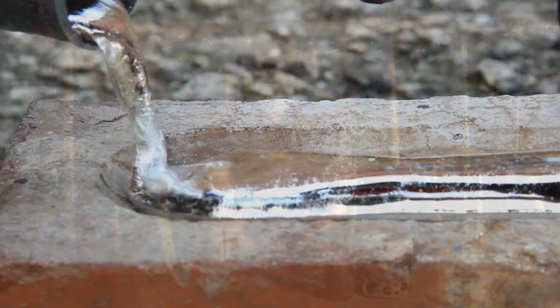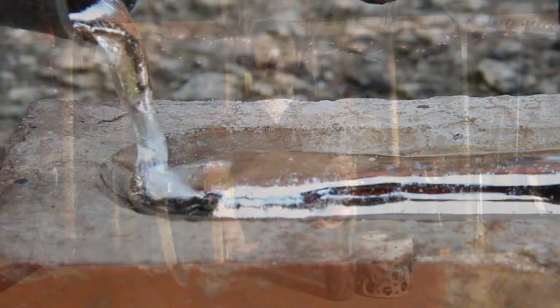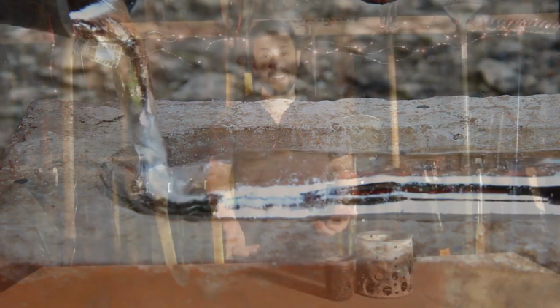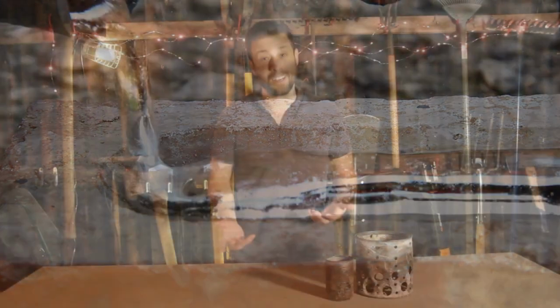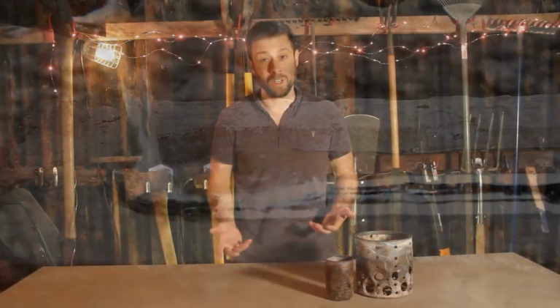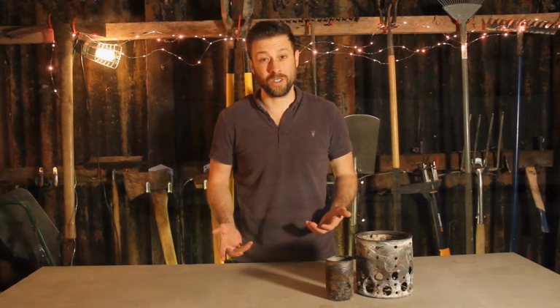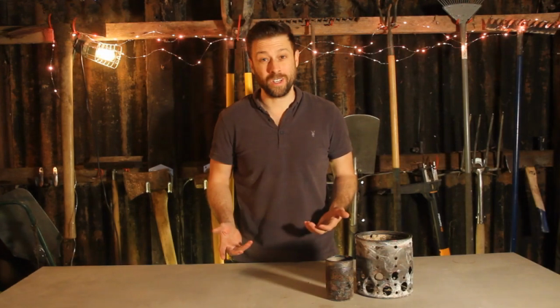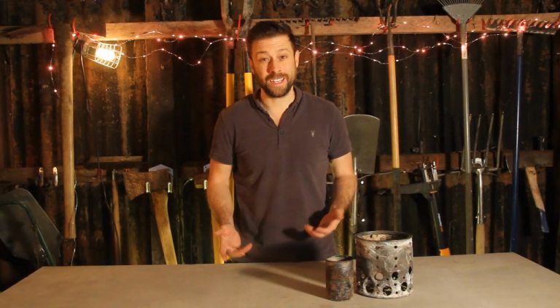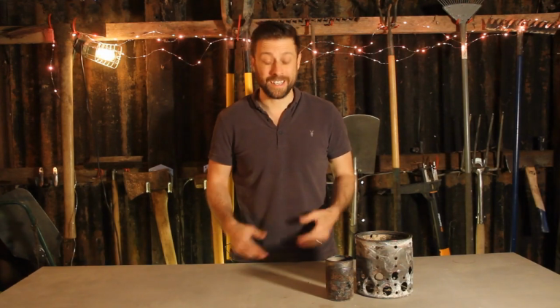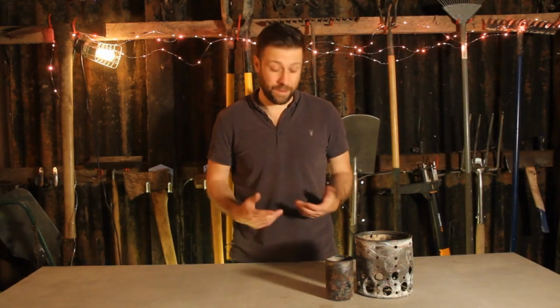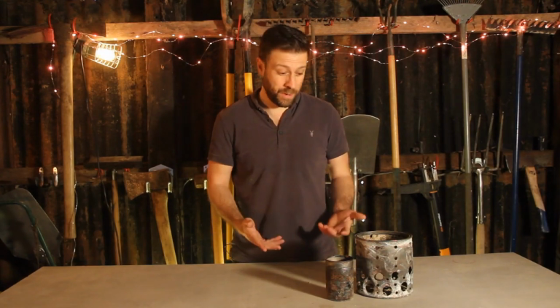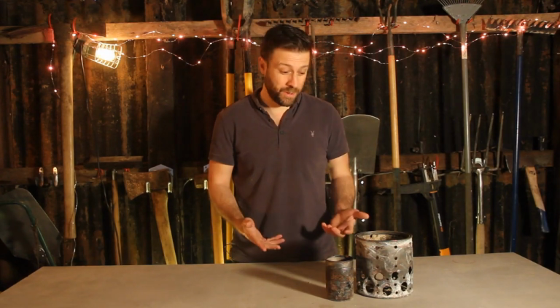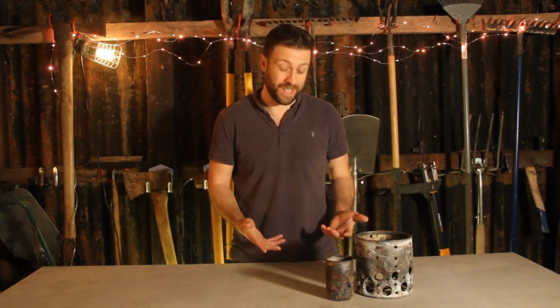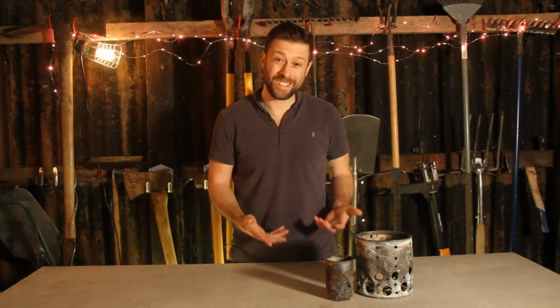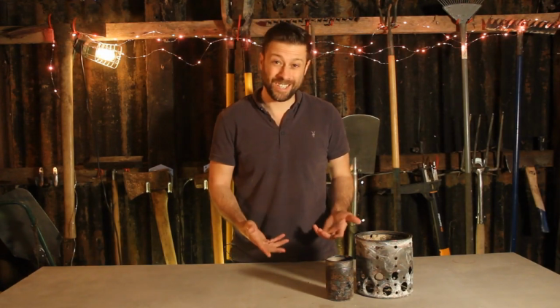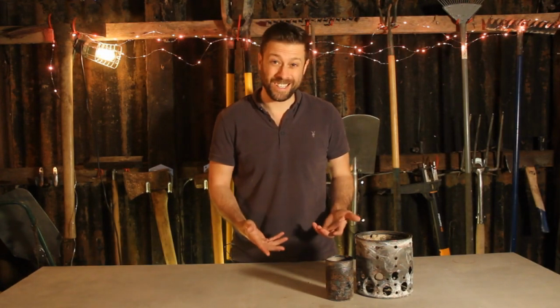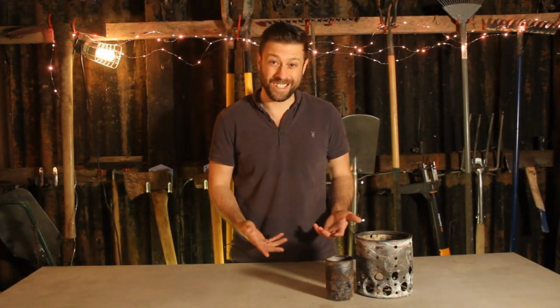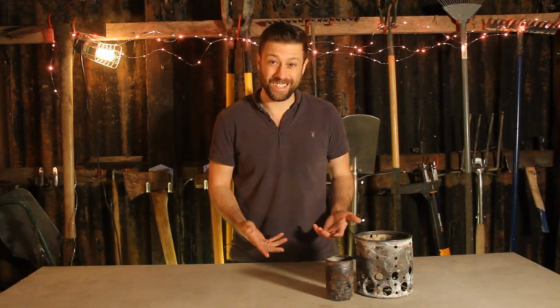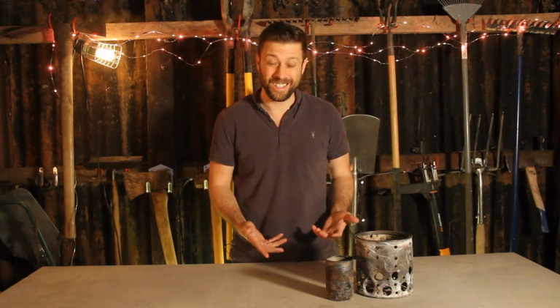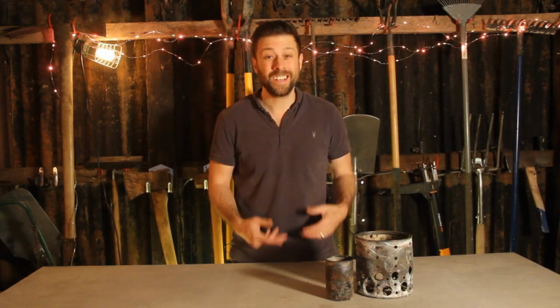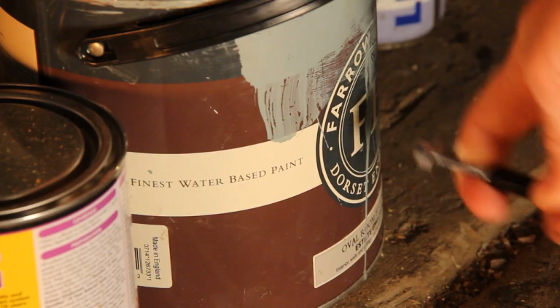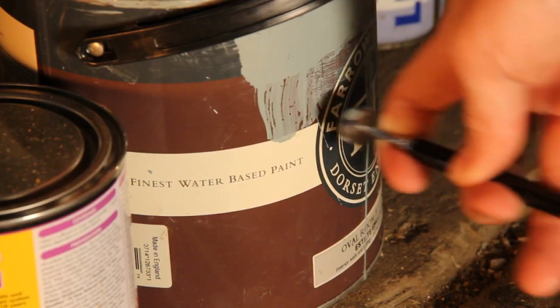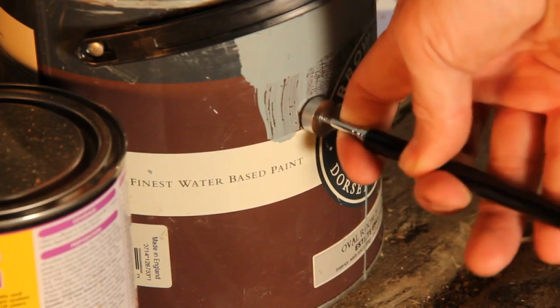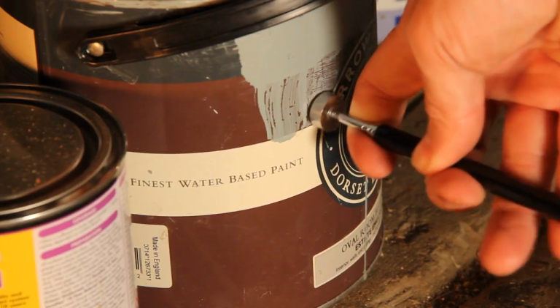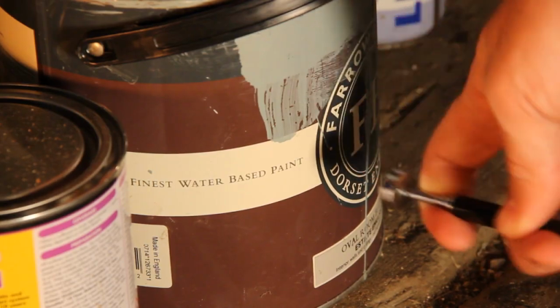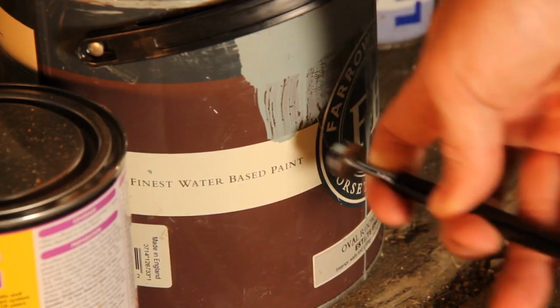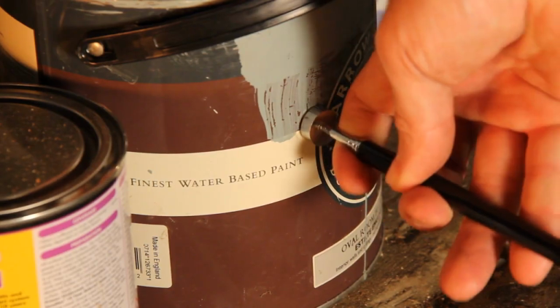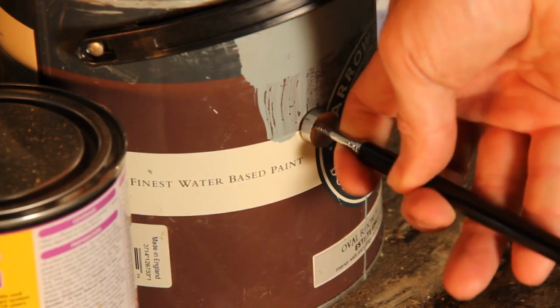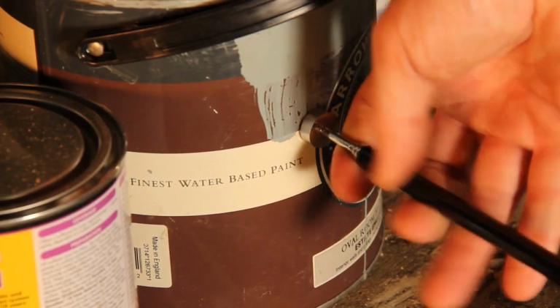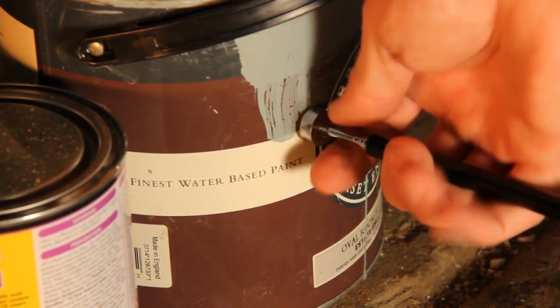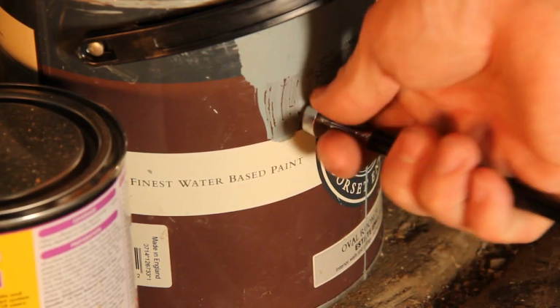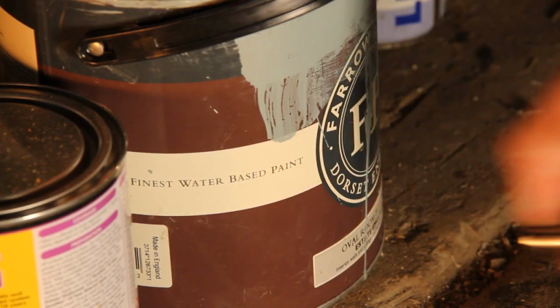Perfect, that worked a treat. Now both of these are sheet steel — you can check this with a magnet while you're salvaging.